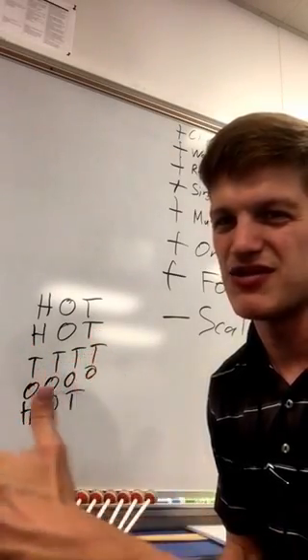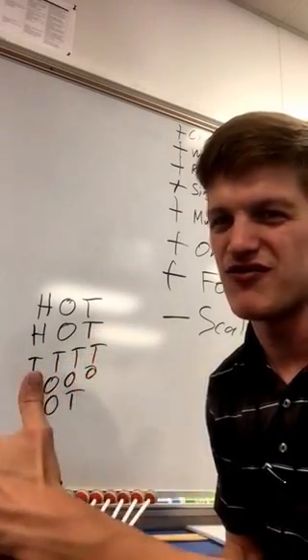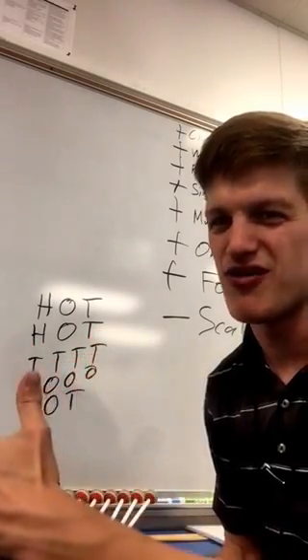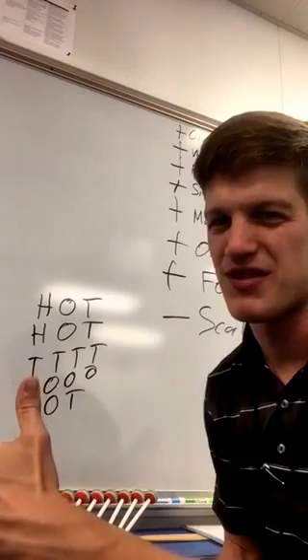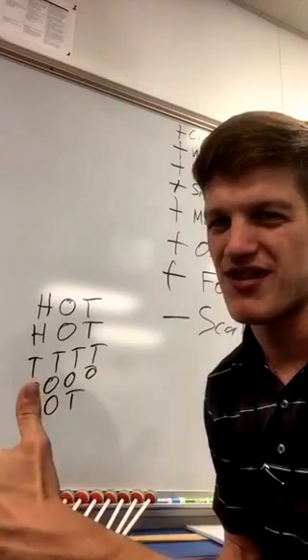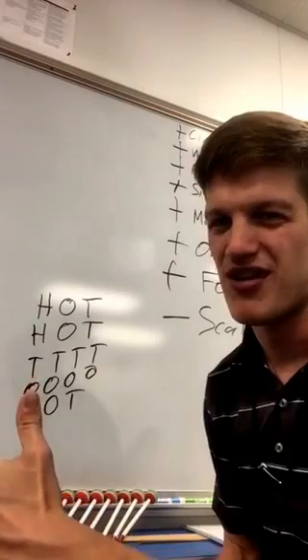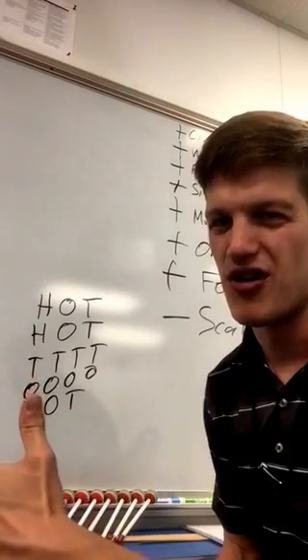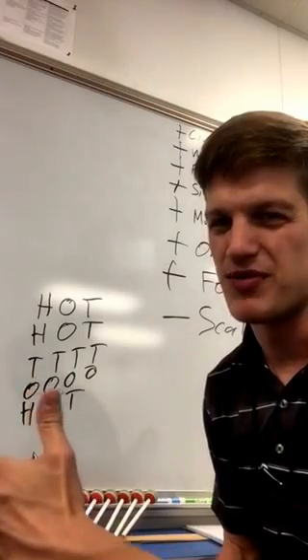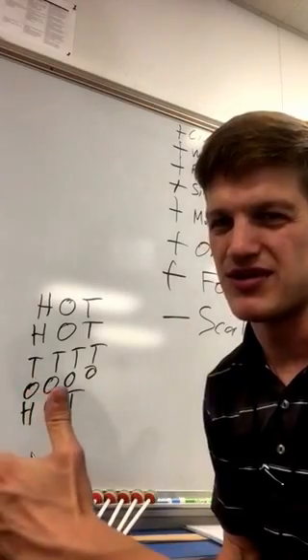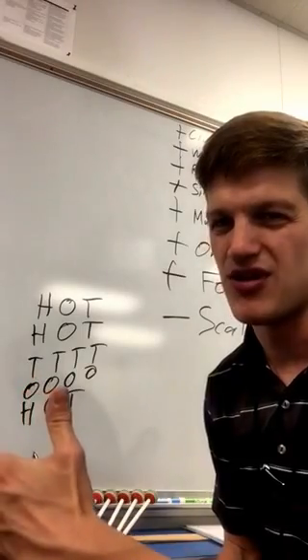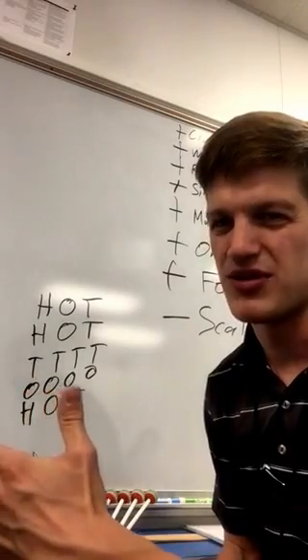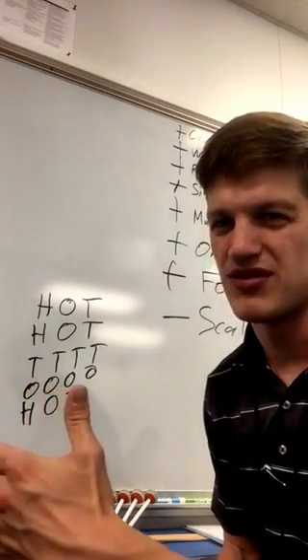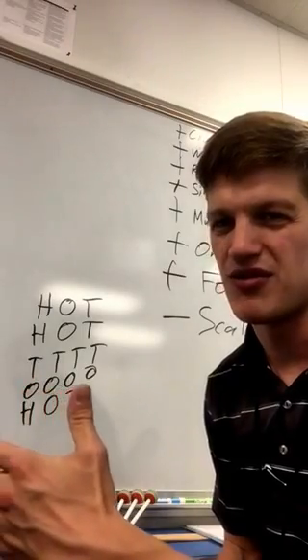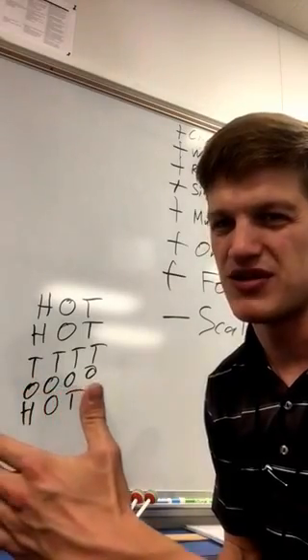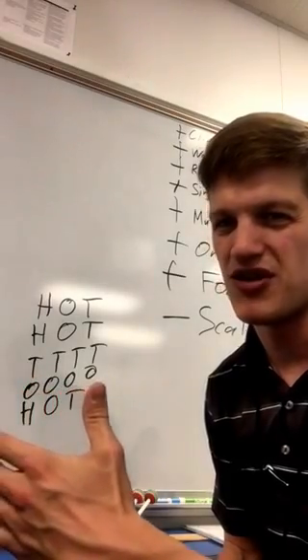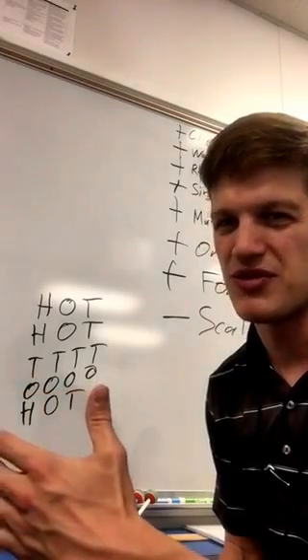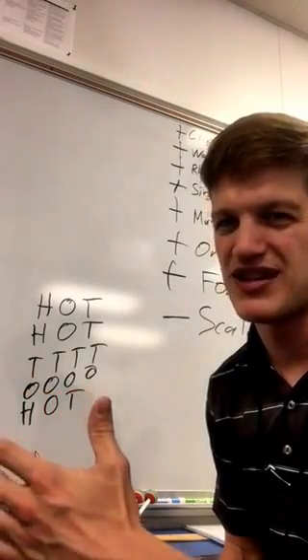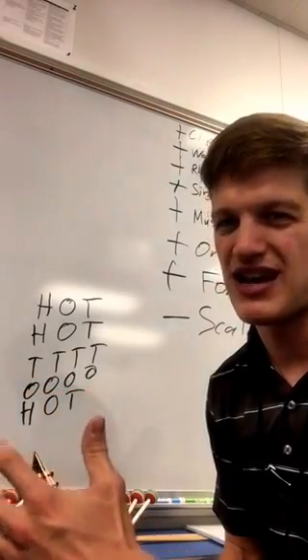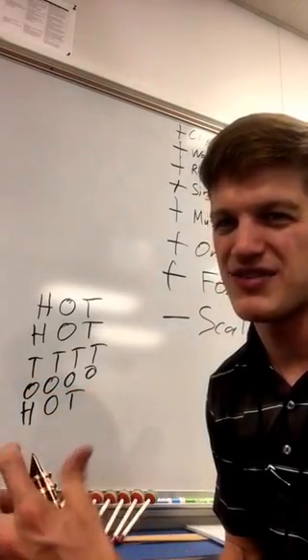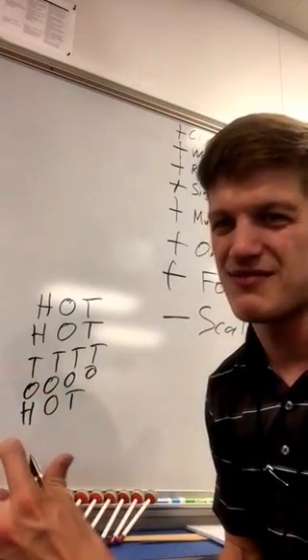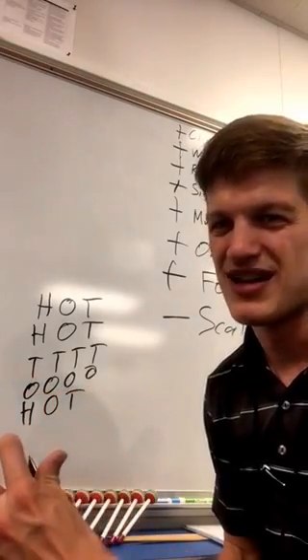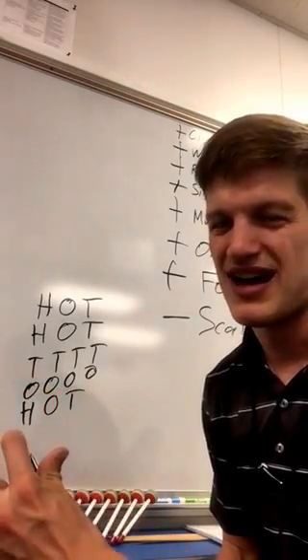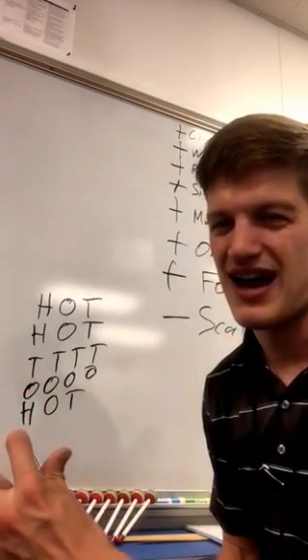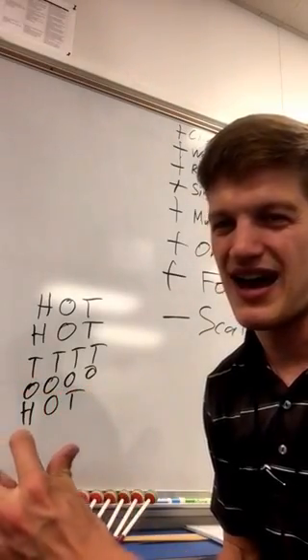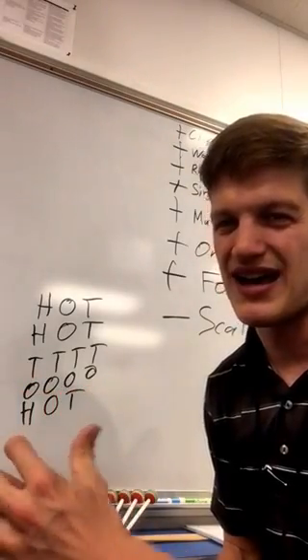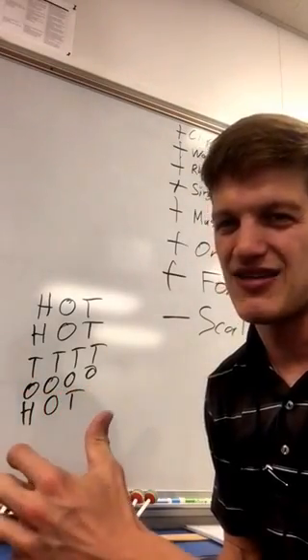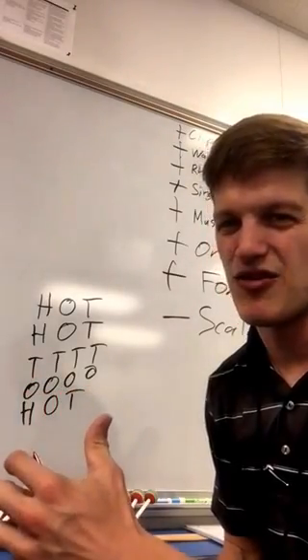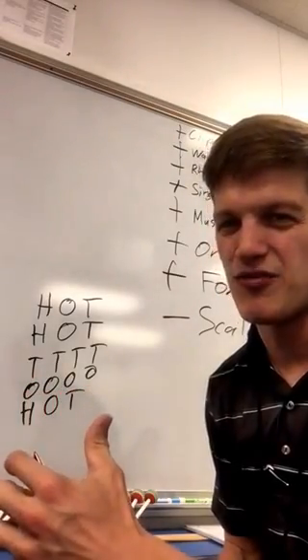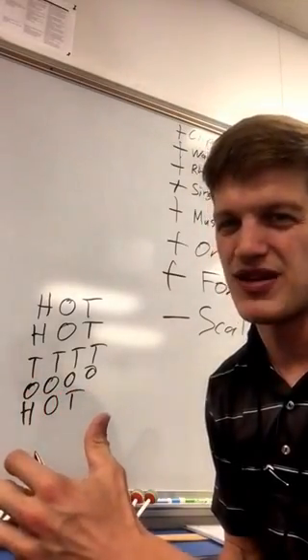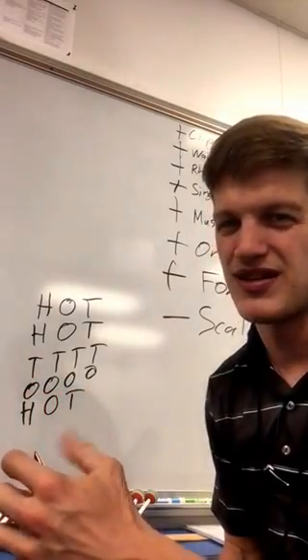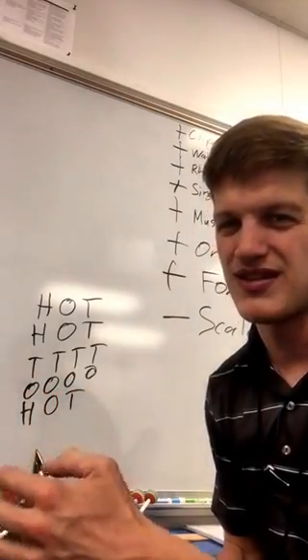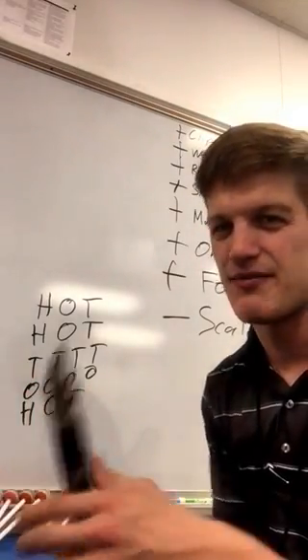And then we do four opens: open, open, open, open. Then high, open, thumb. High, open, thumb.